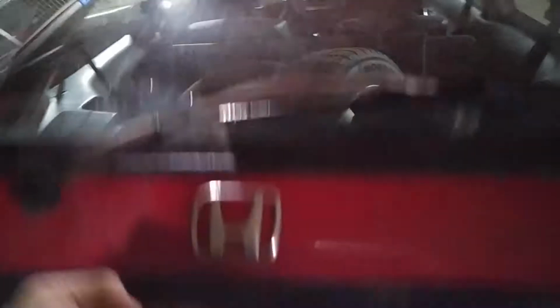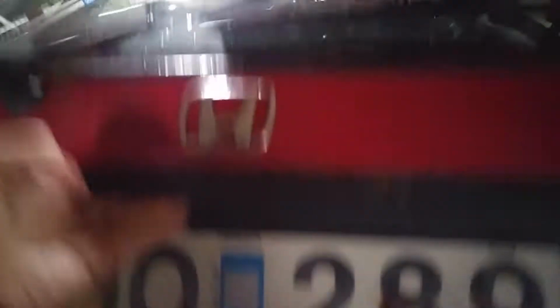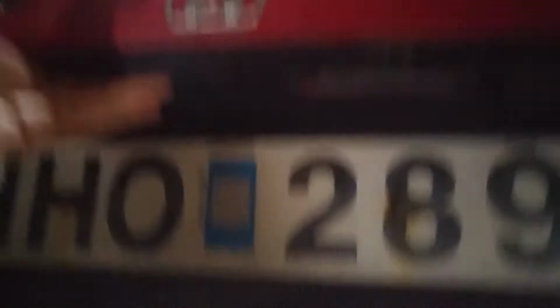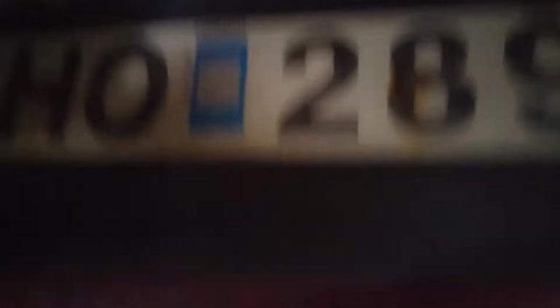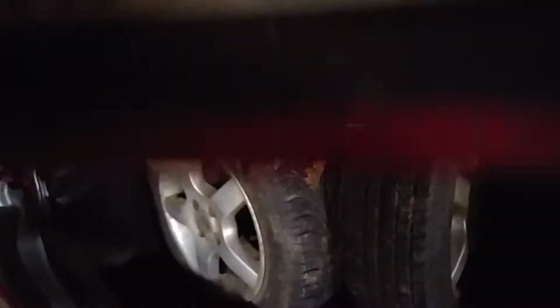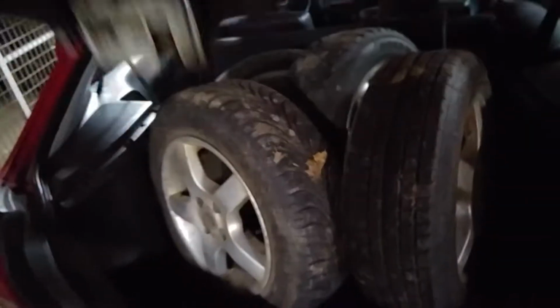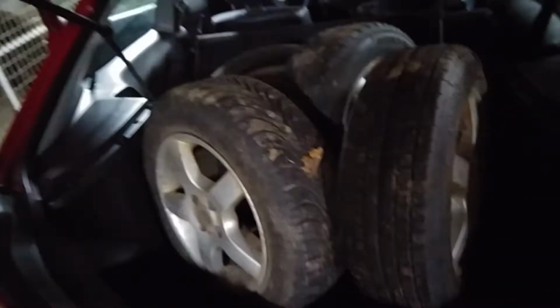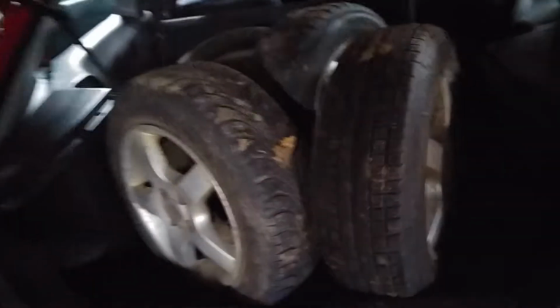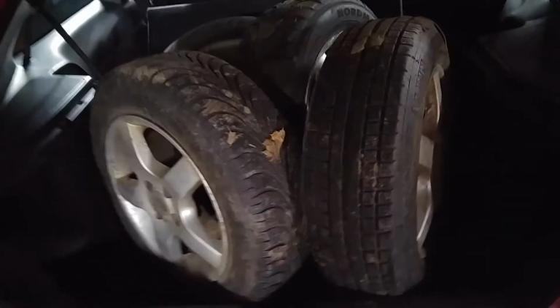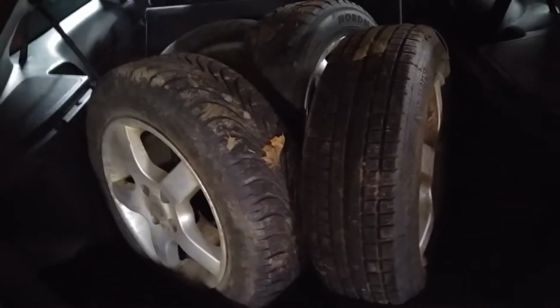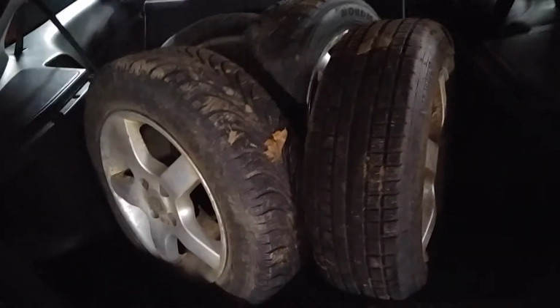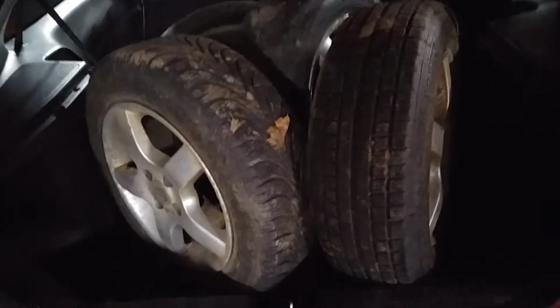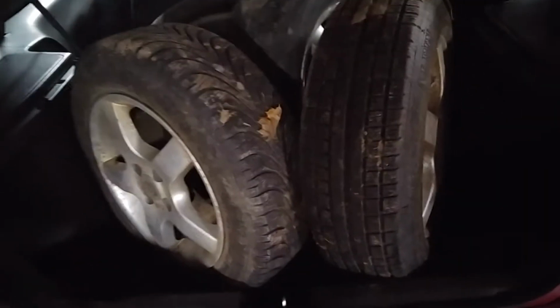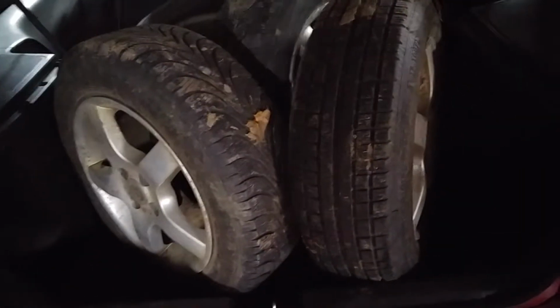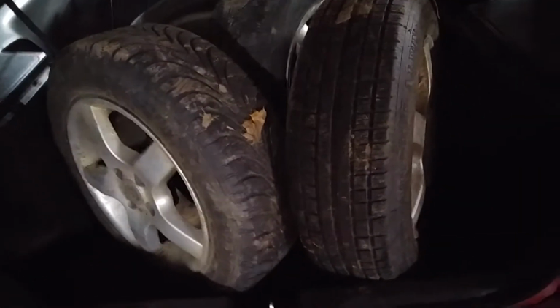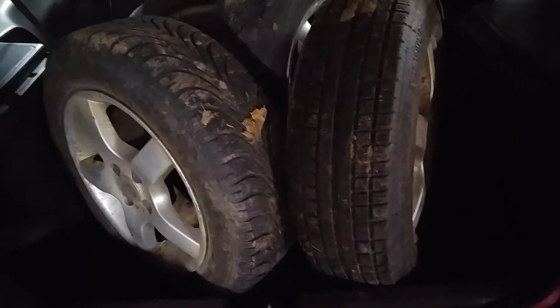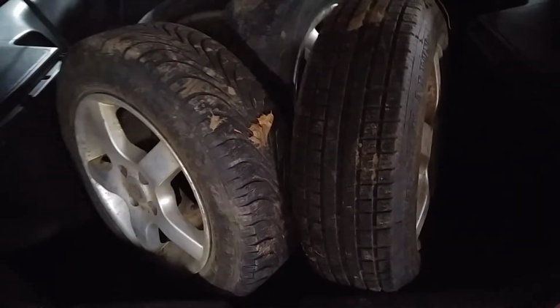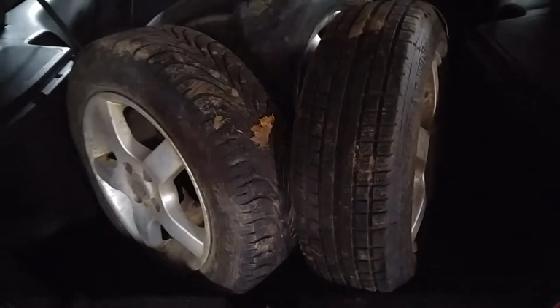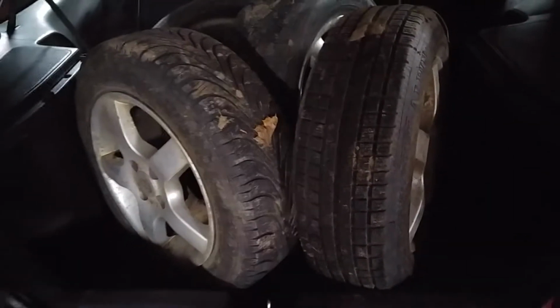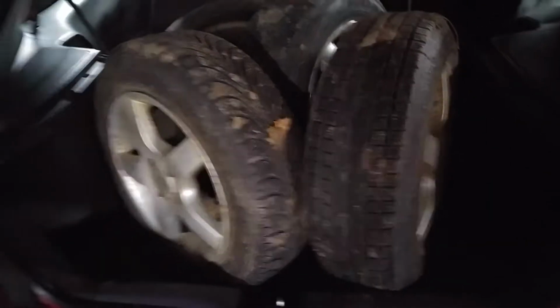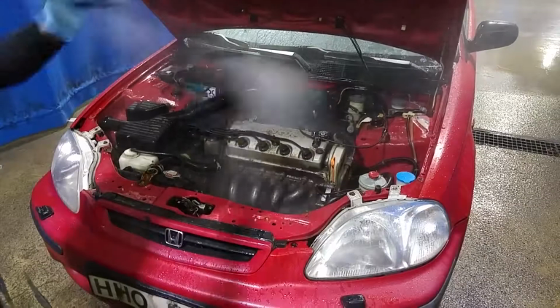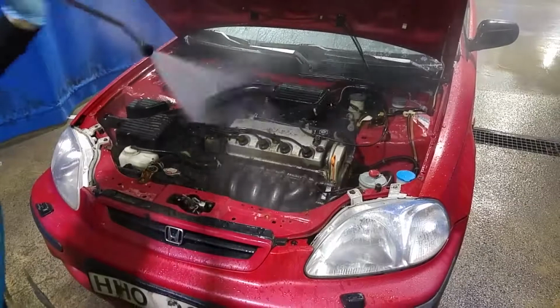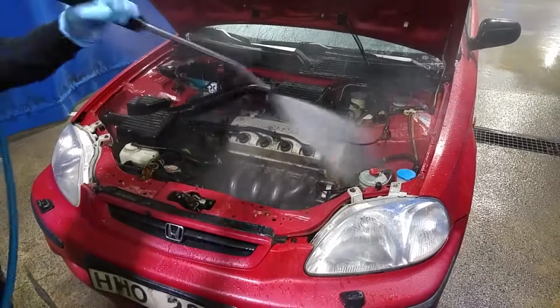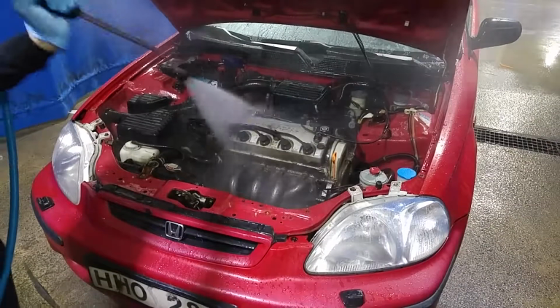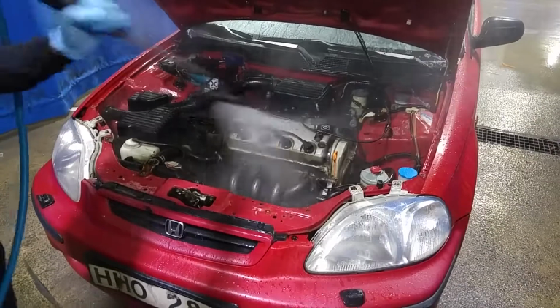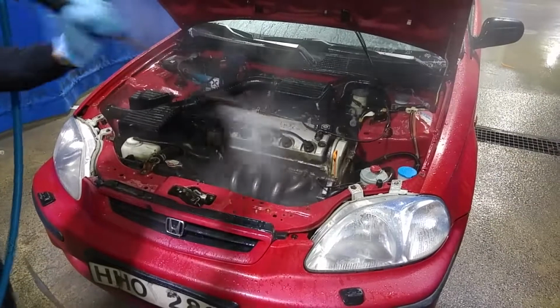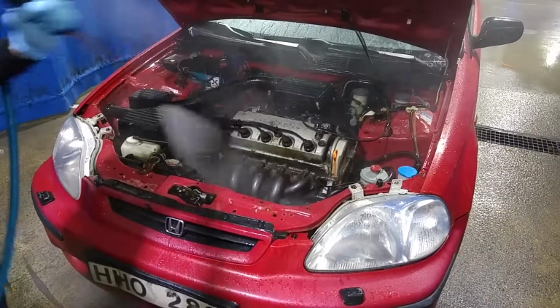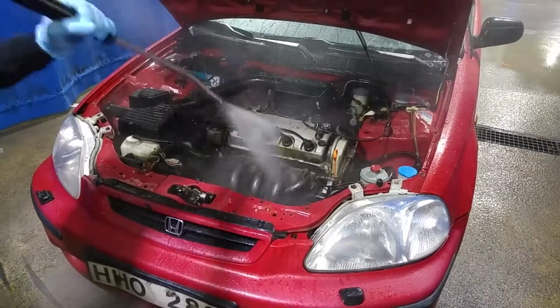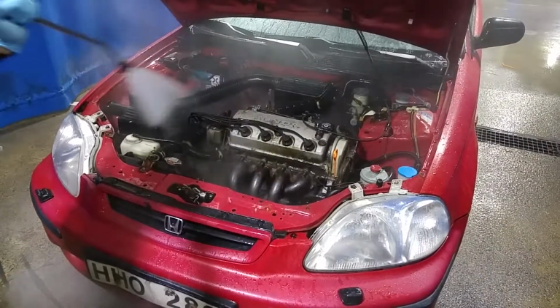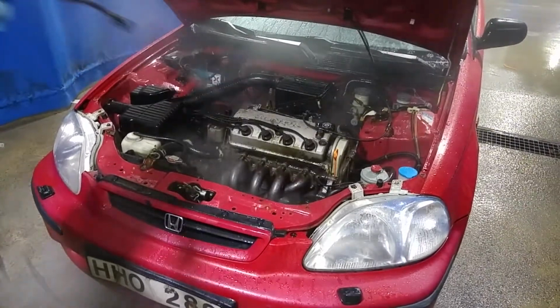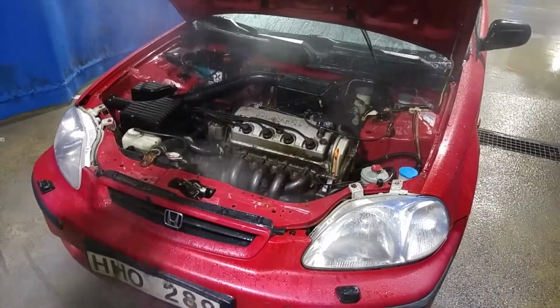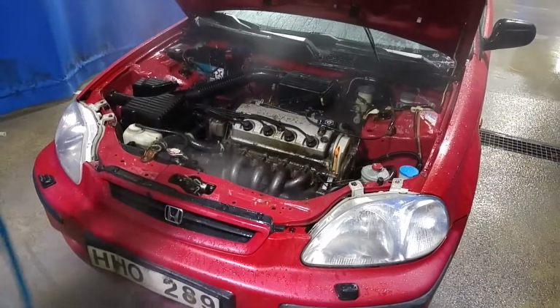Today I'm trying on my new wheels and first wash.